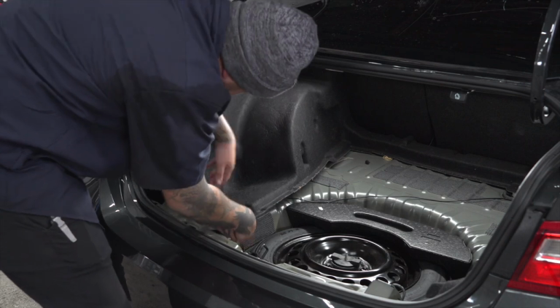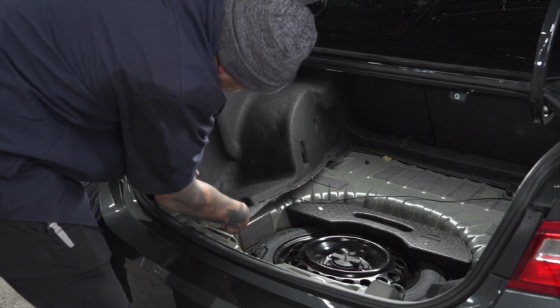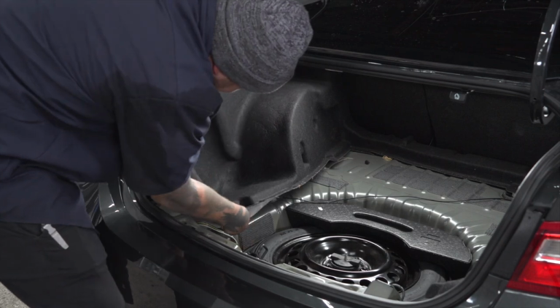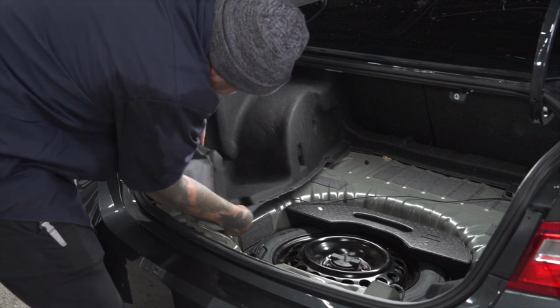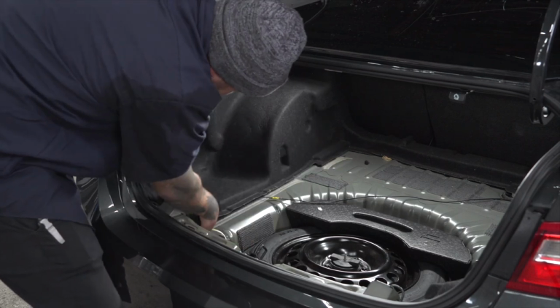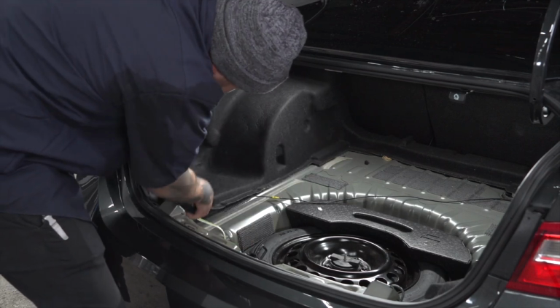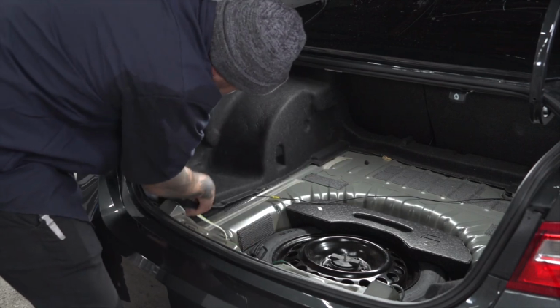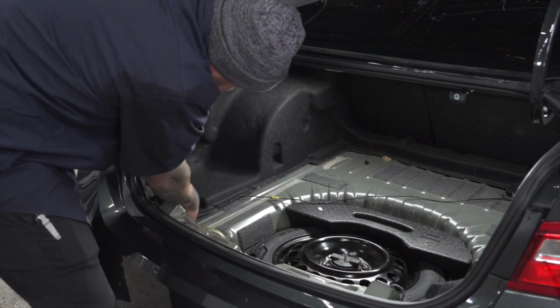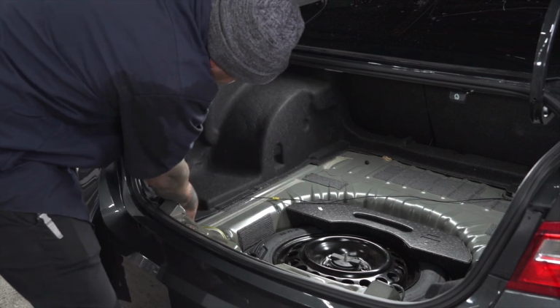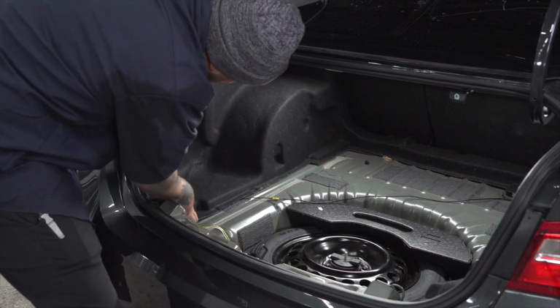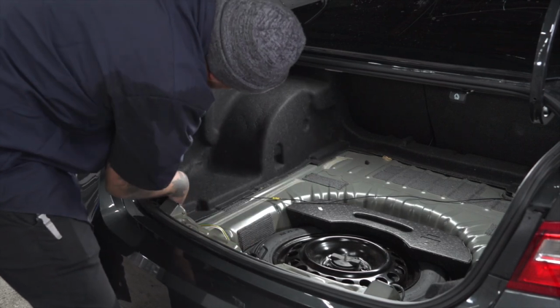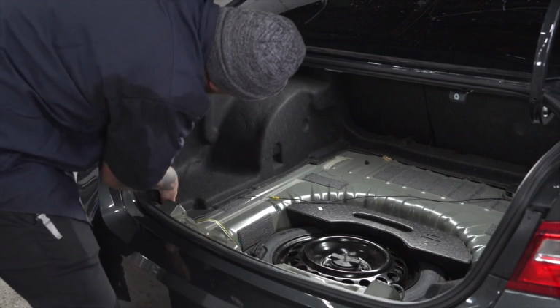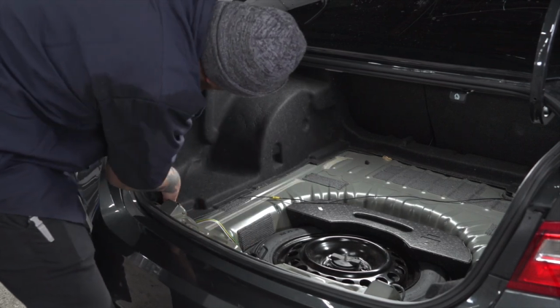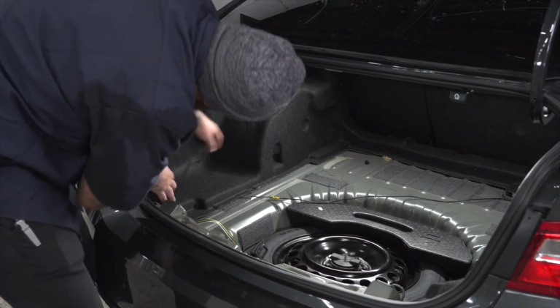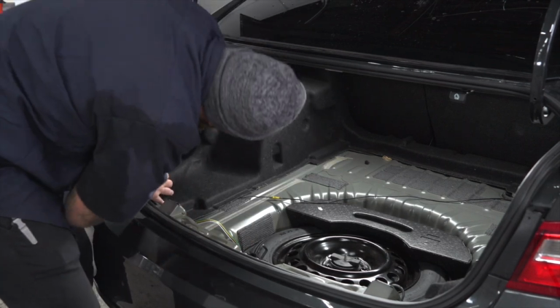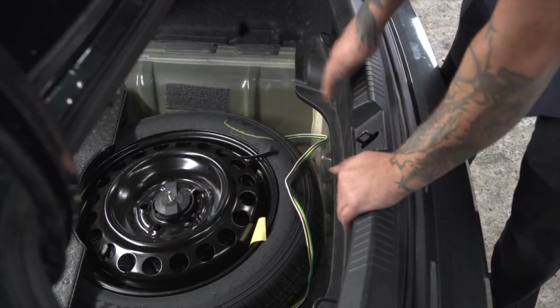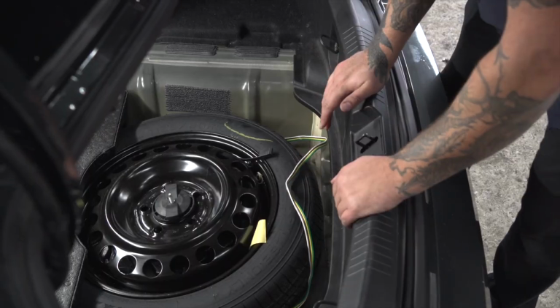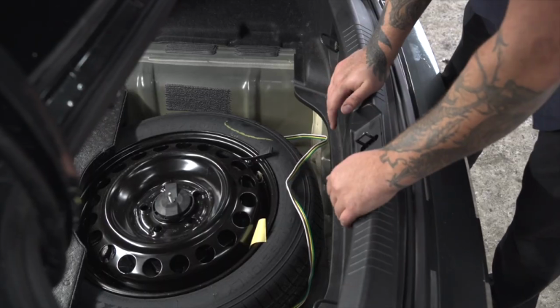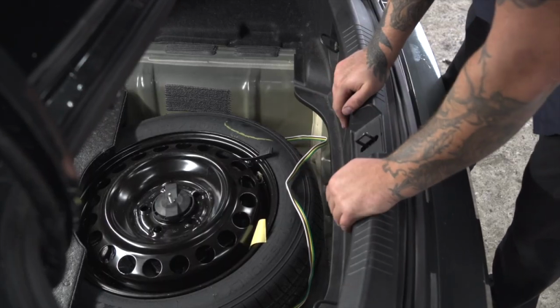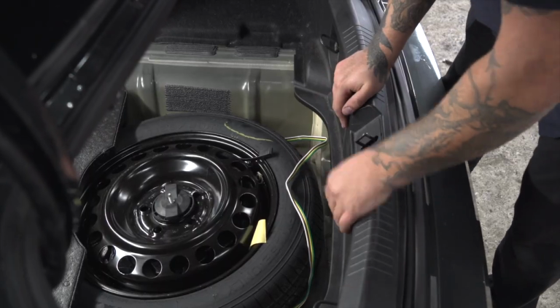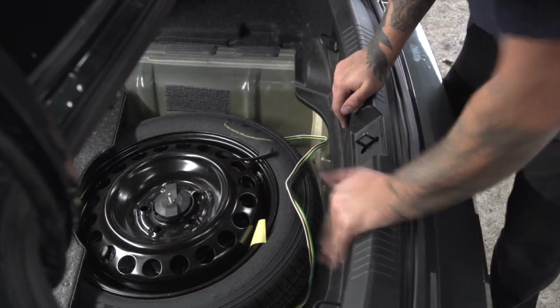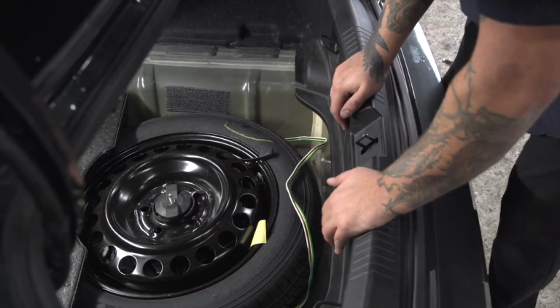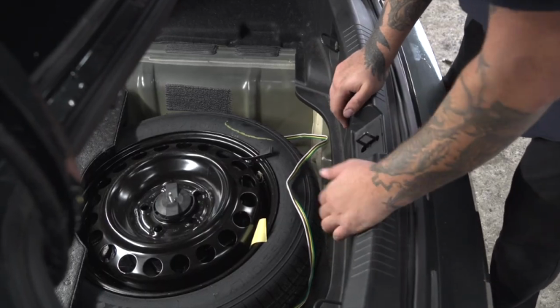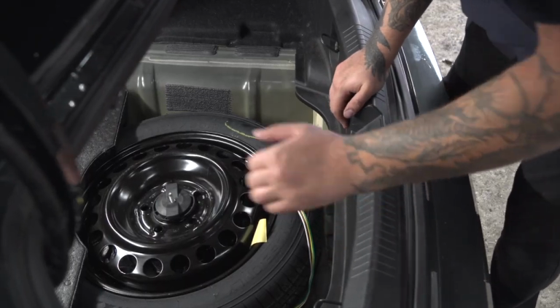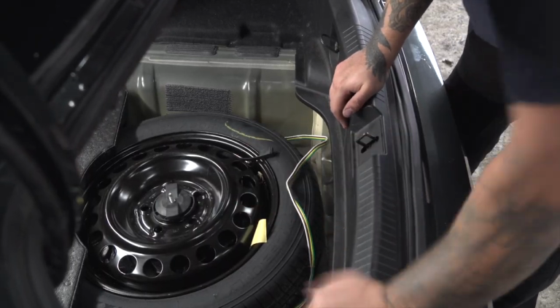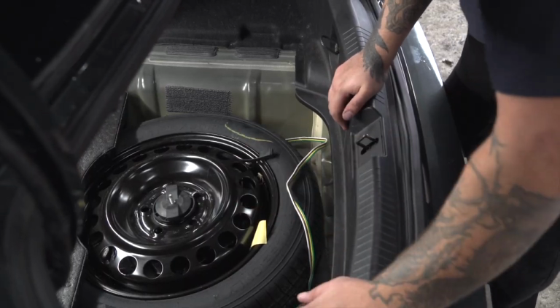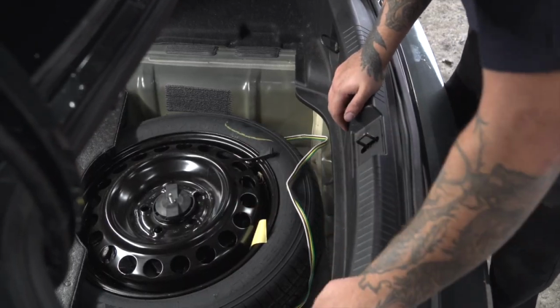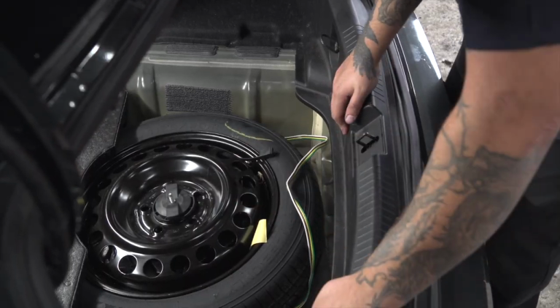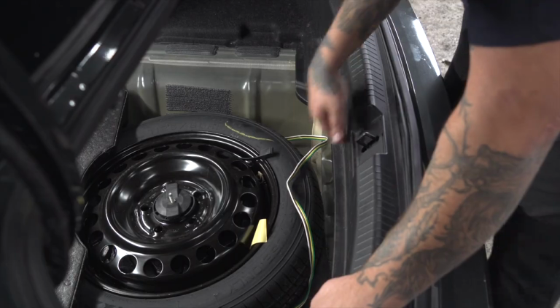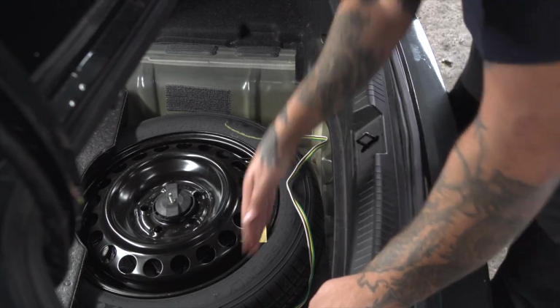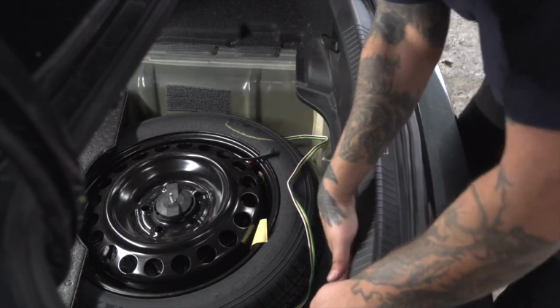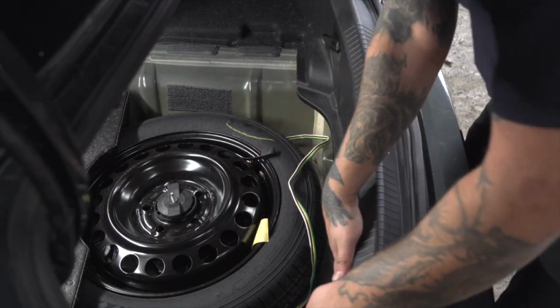We're going to put our cargo area back together. We're going to leave our four-flat next to the spare tire for right now.